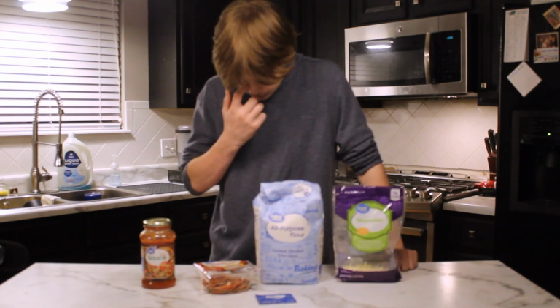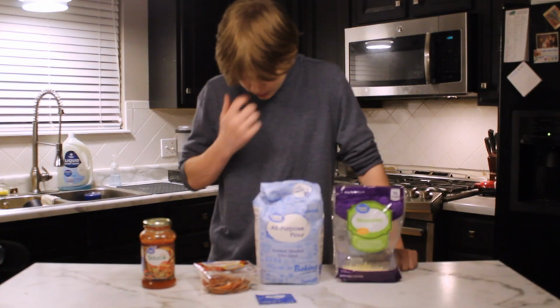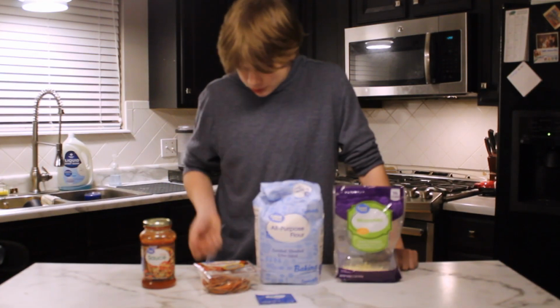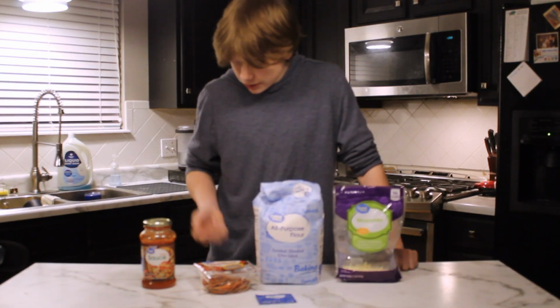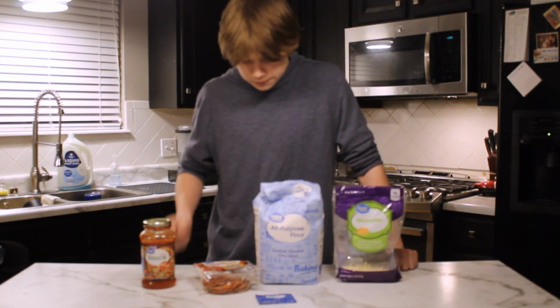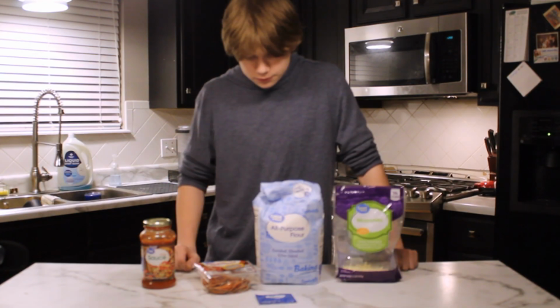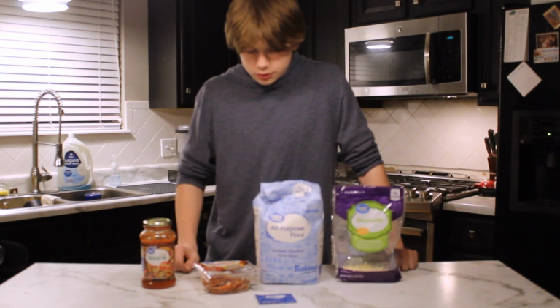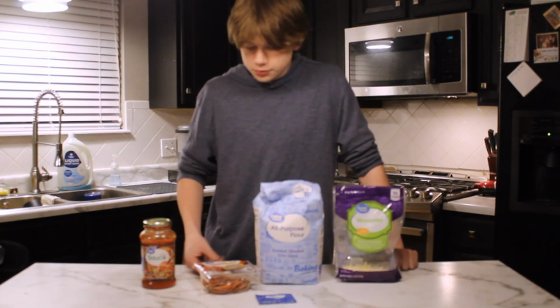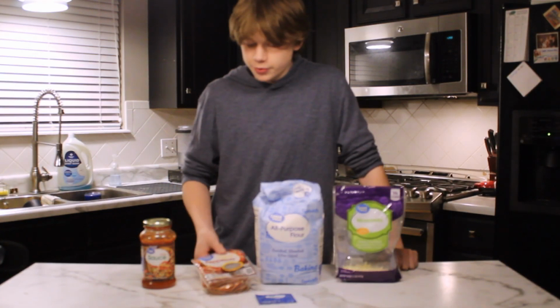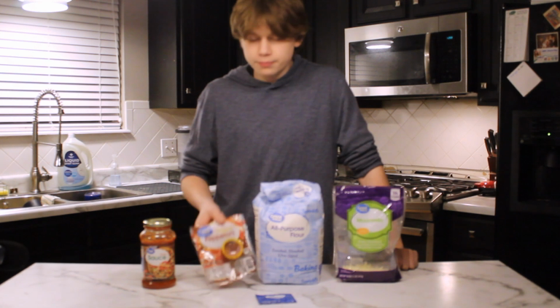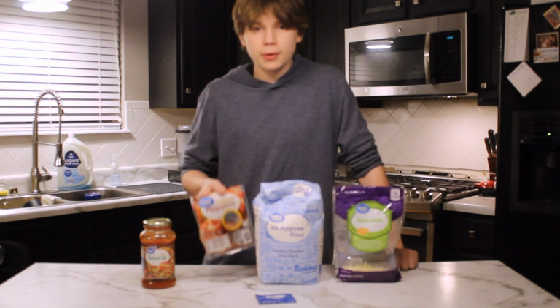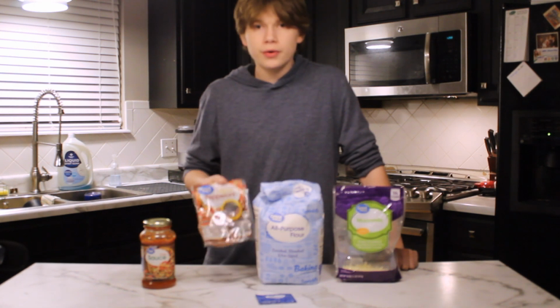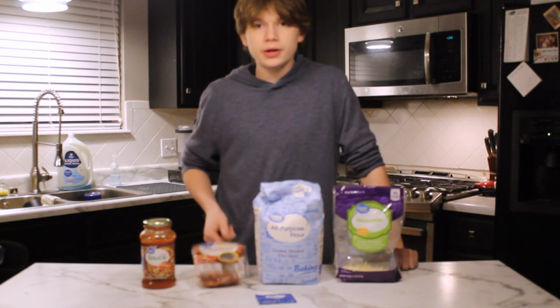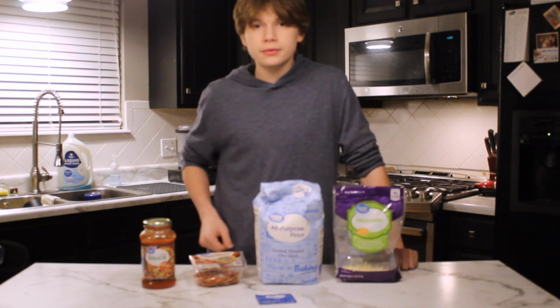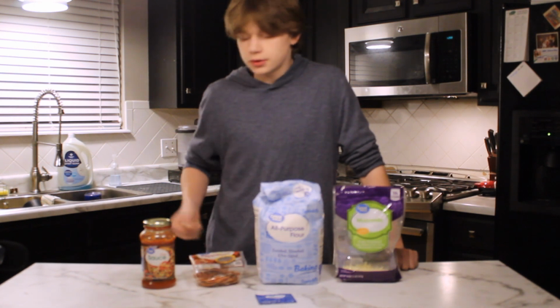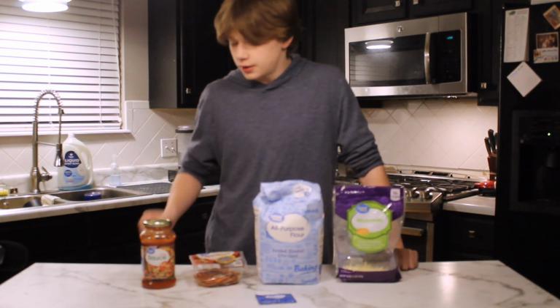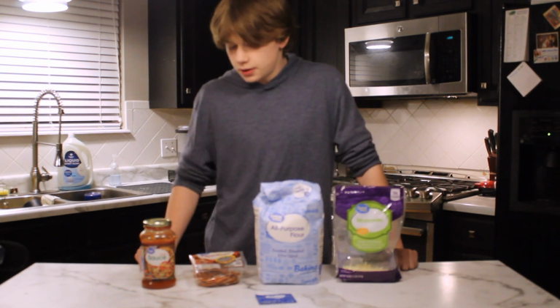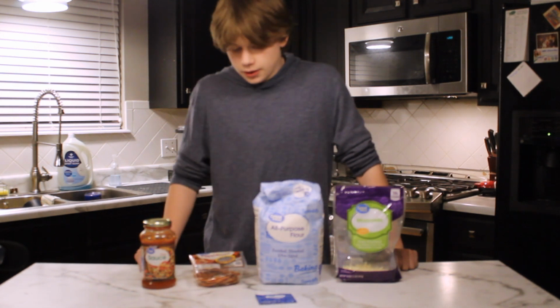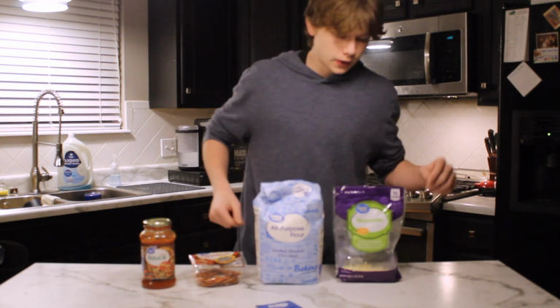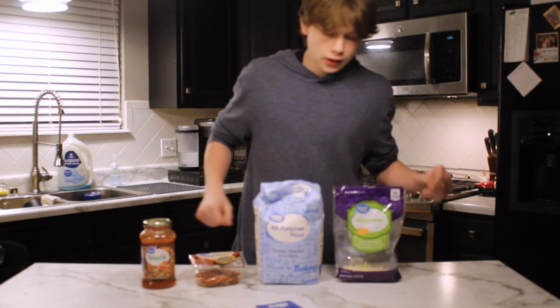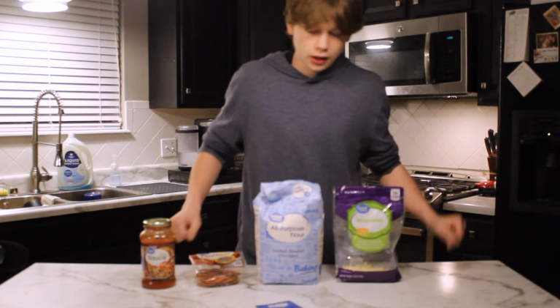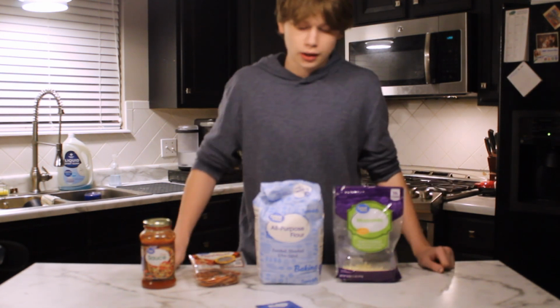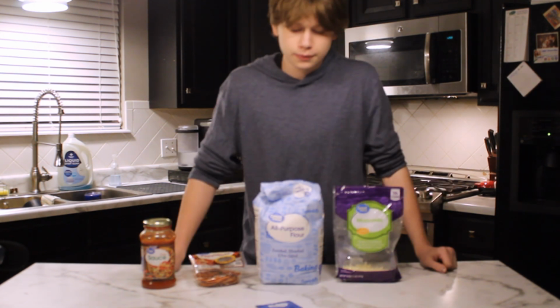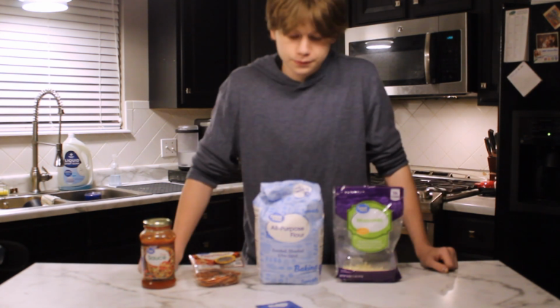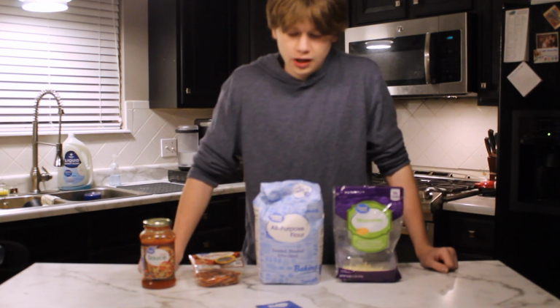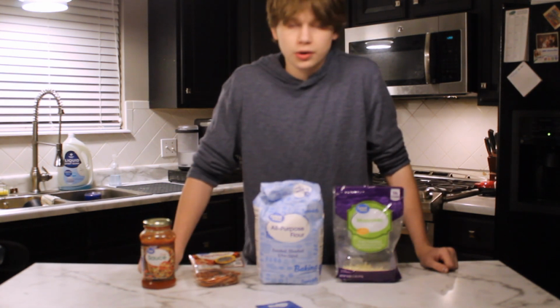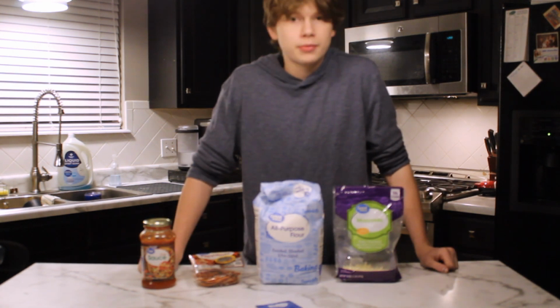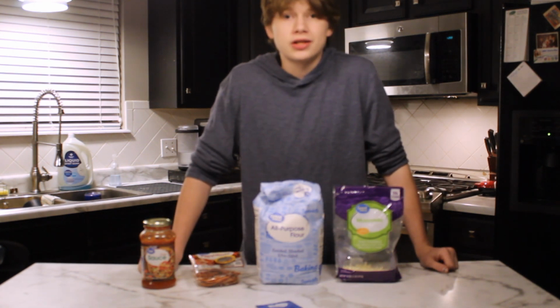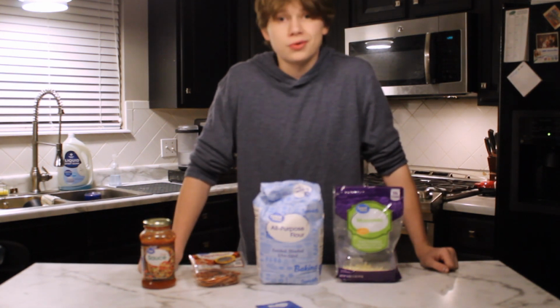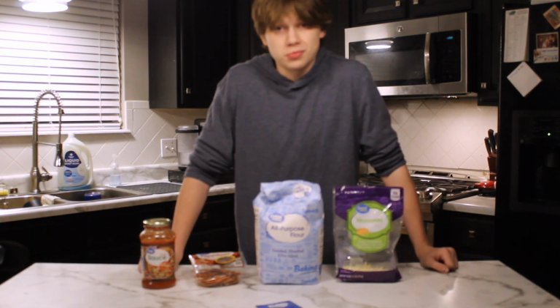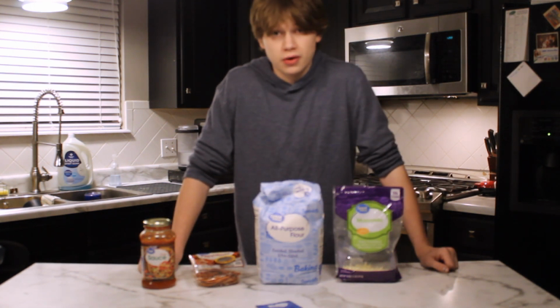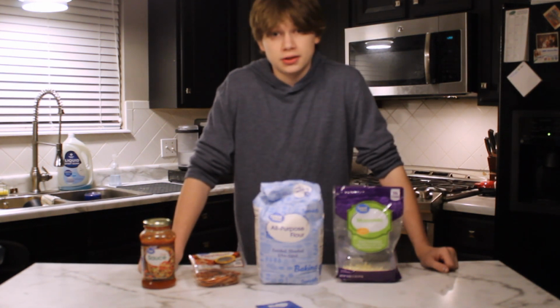I'm just going to make a simple pepperoni pizza, and we're going to make the dough from scratch.